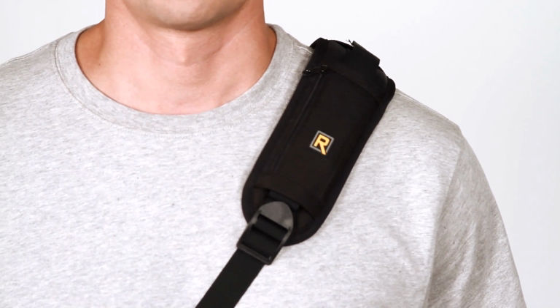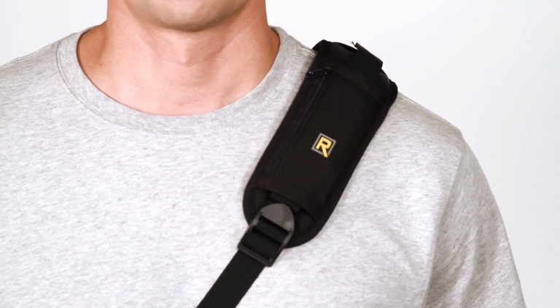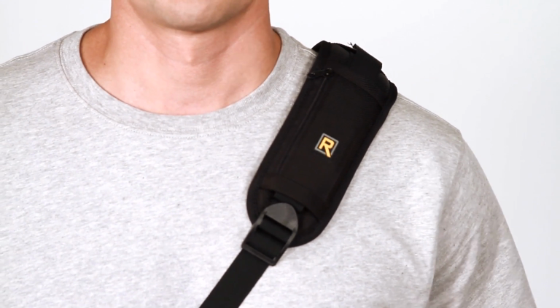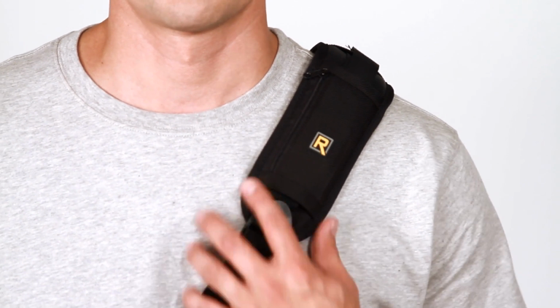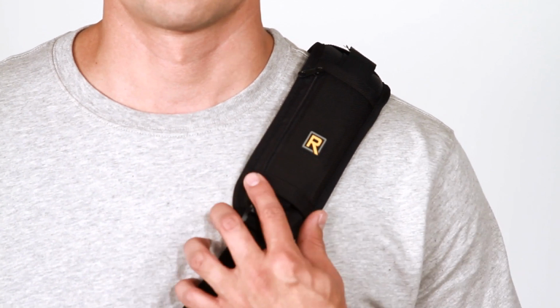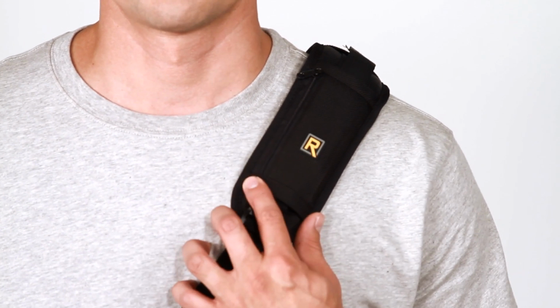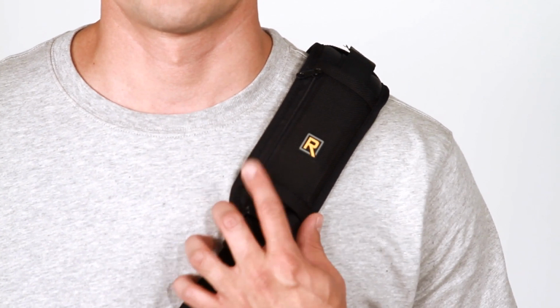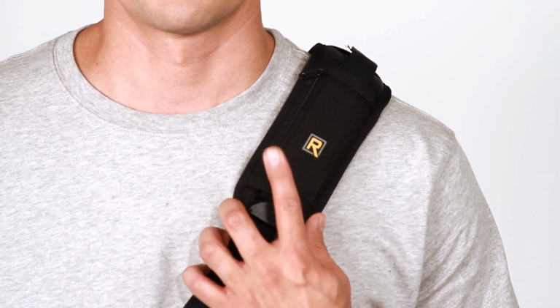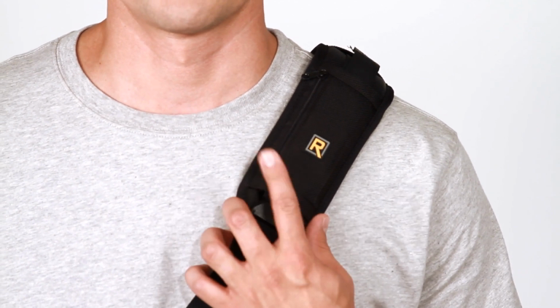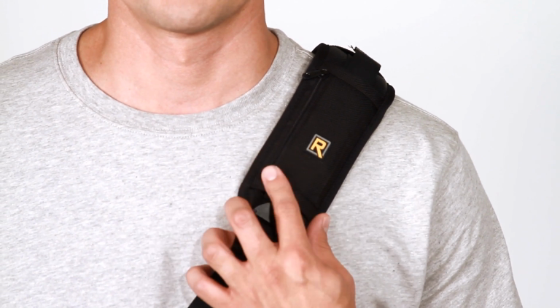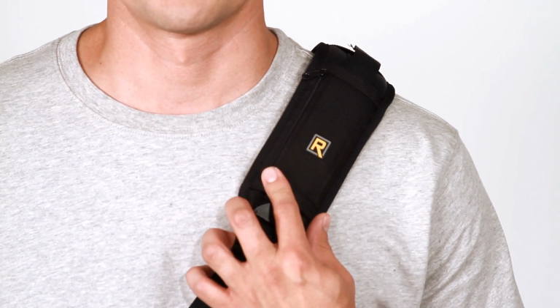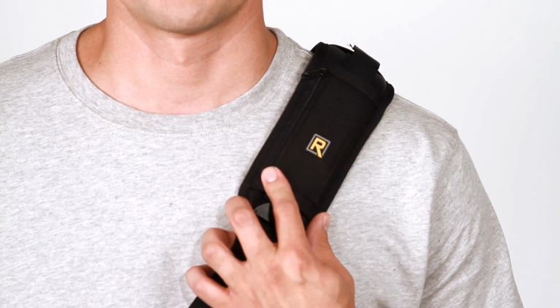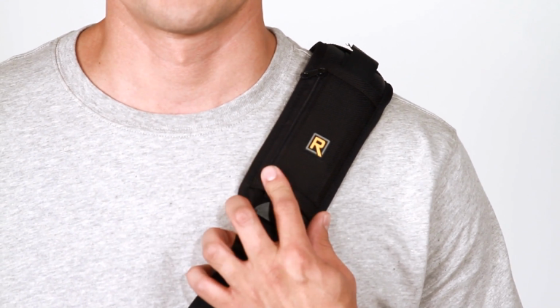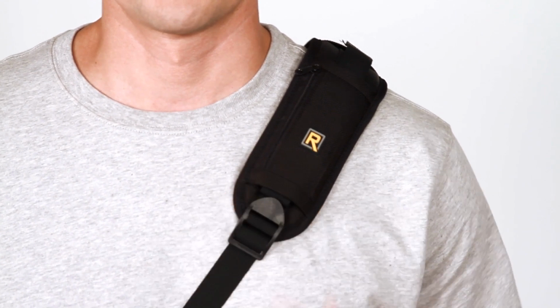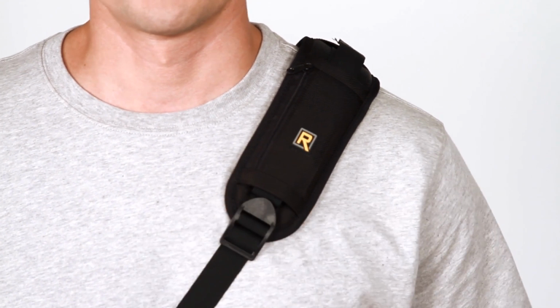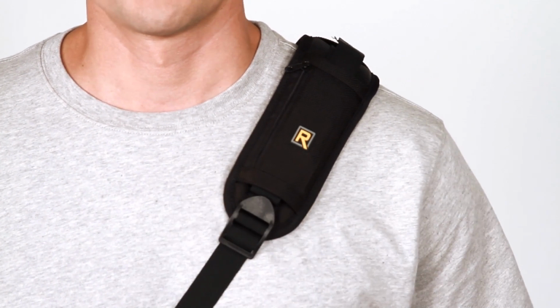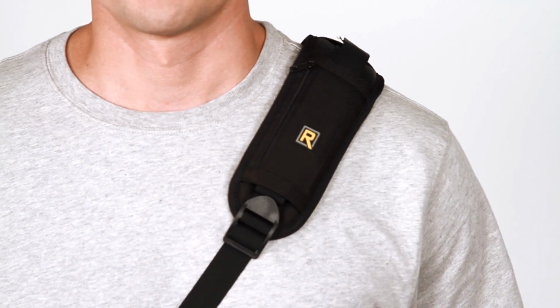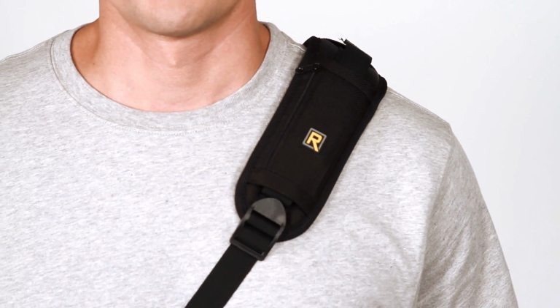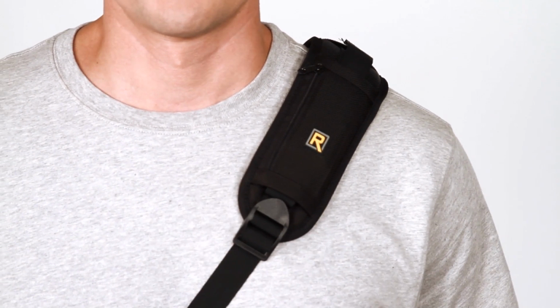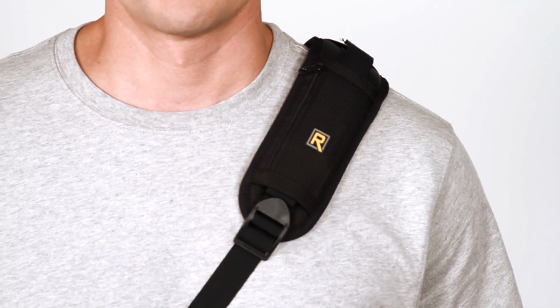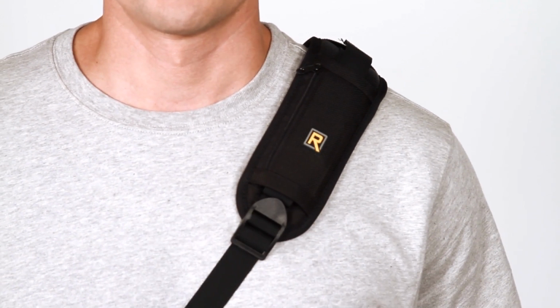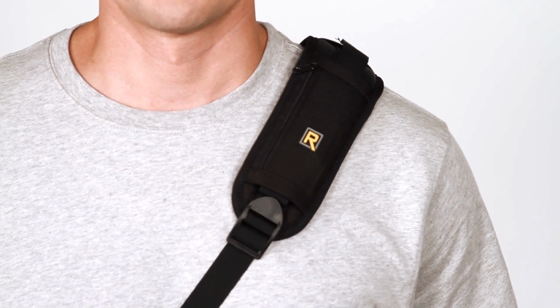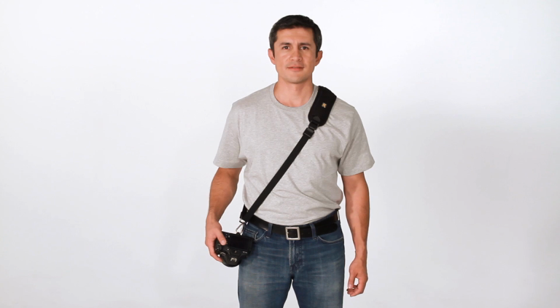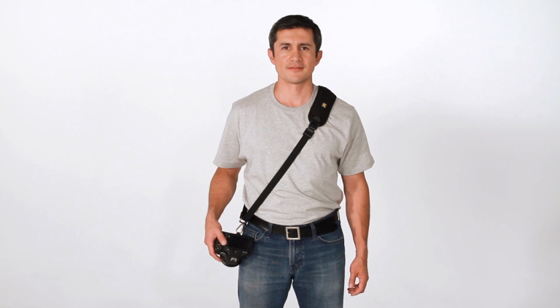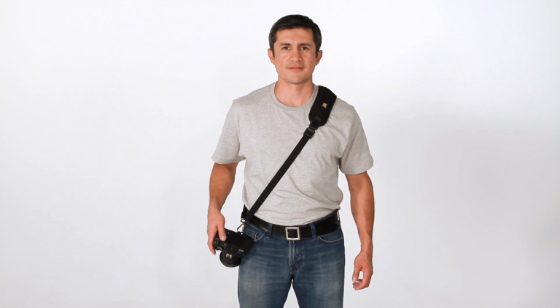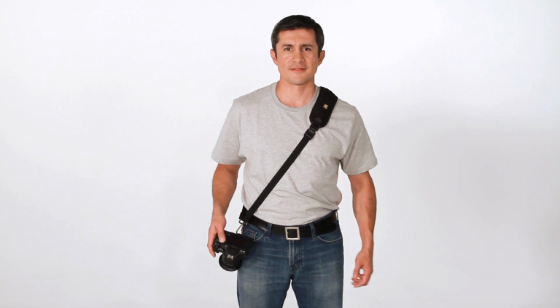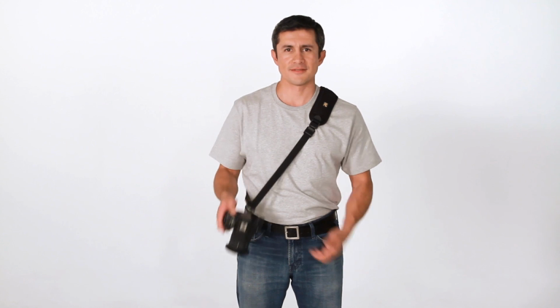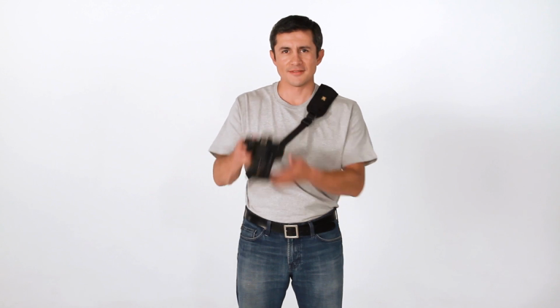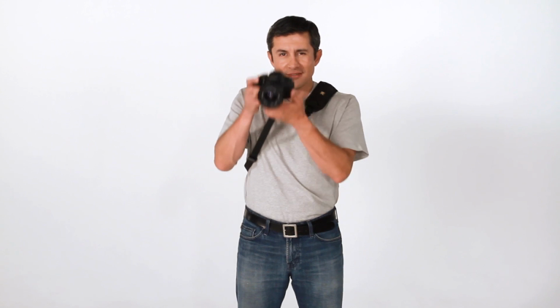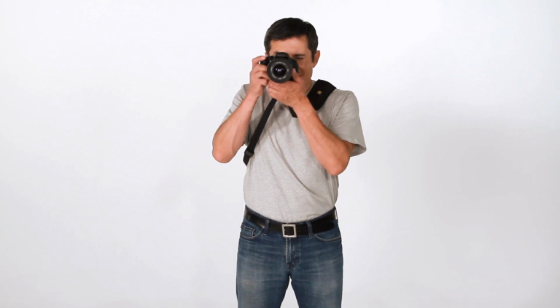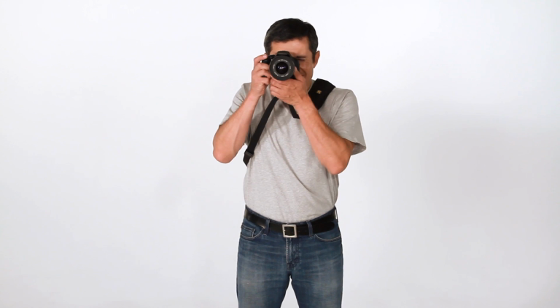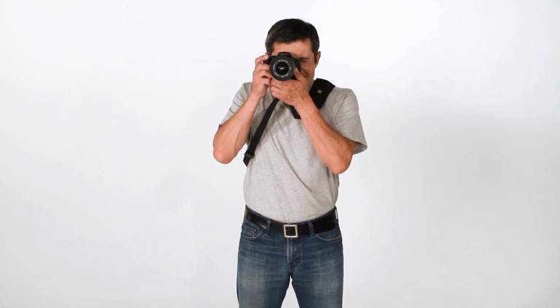Just remember, the R logo always goes in front. That's the Classic Strap.